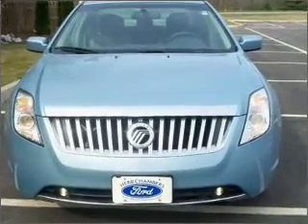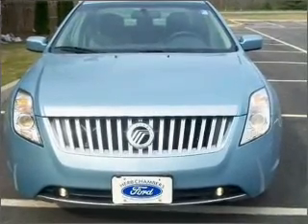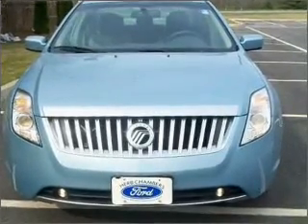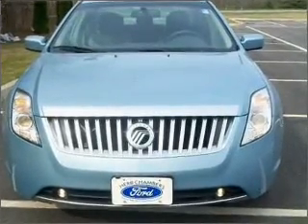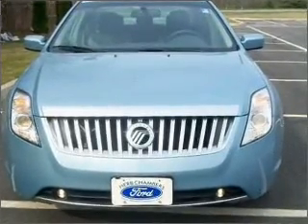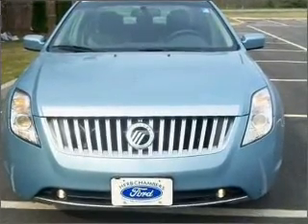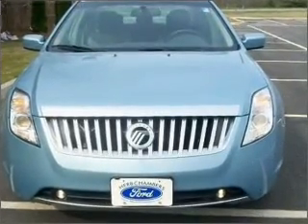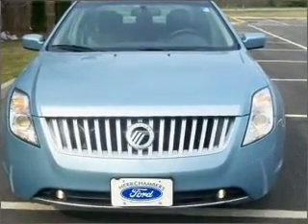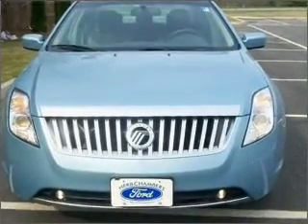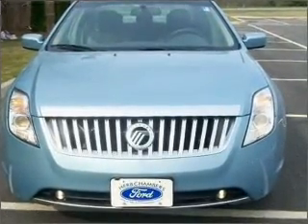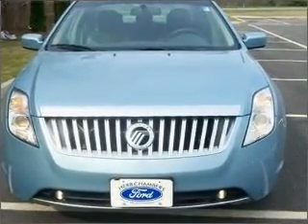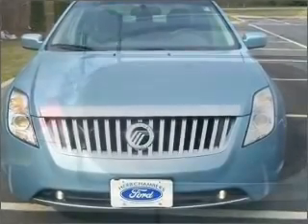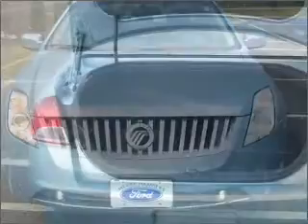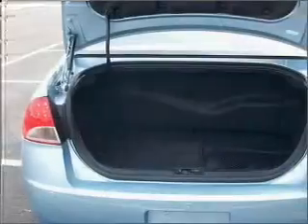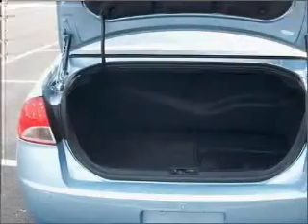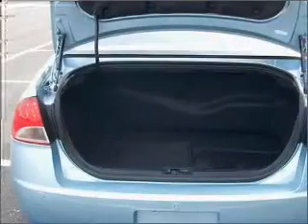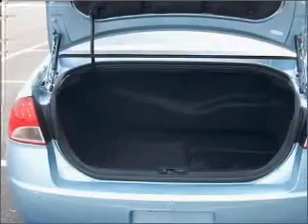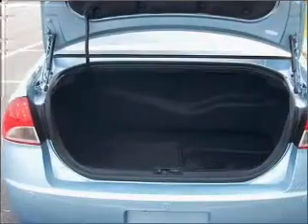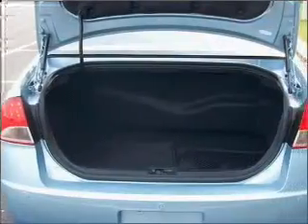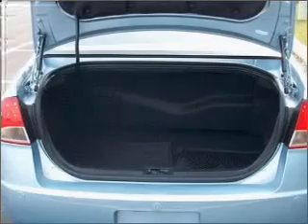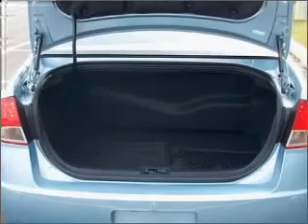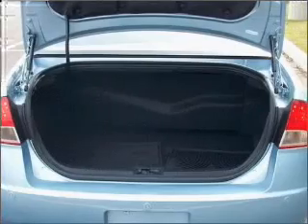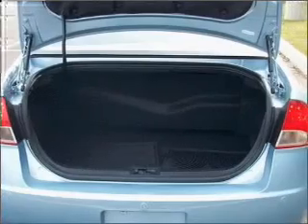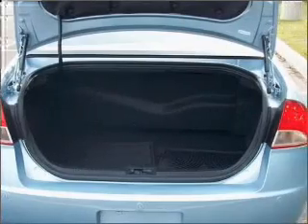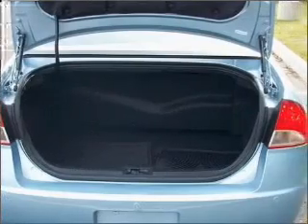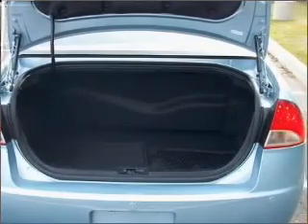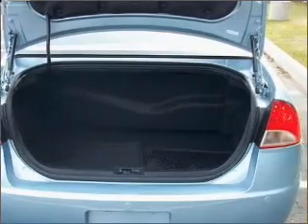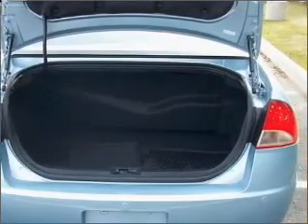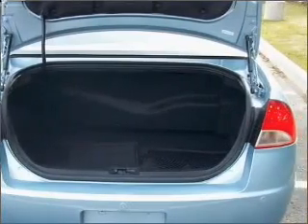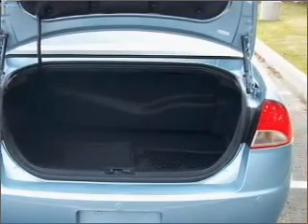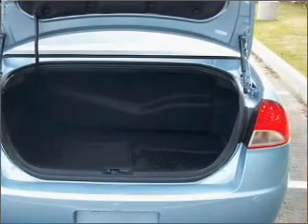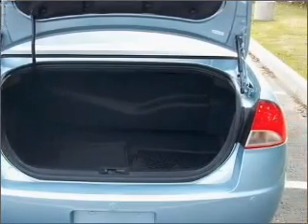SYNC Audio System with Premium Brand Speakers by Sony.